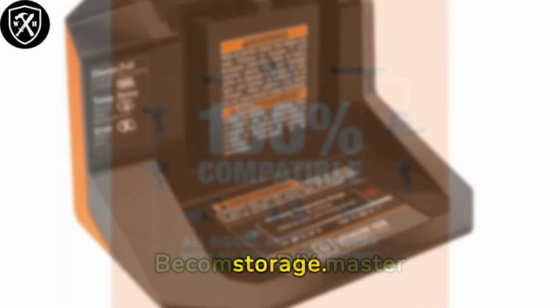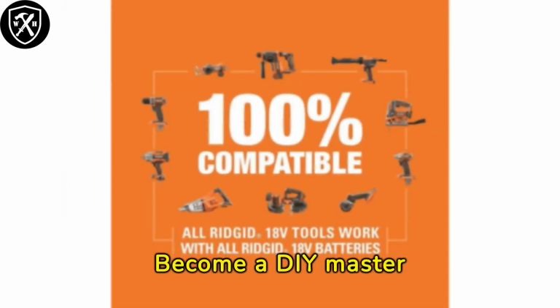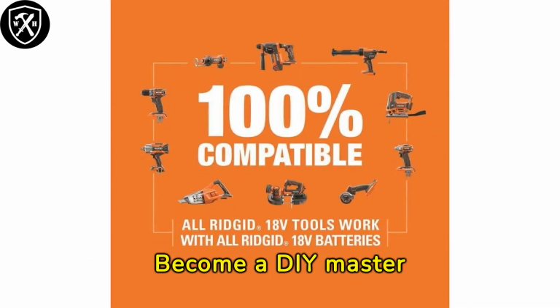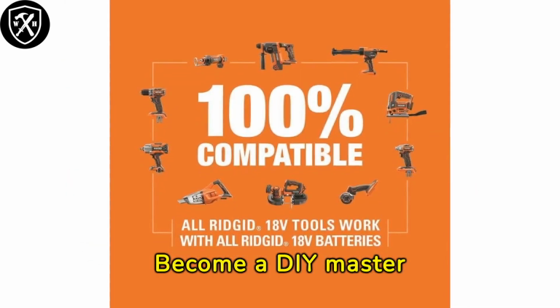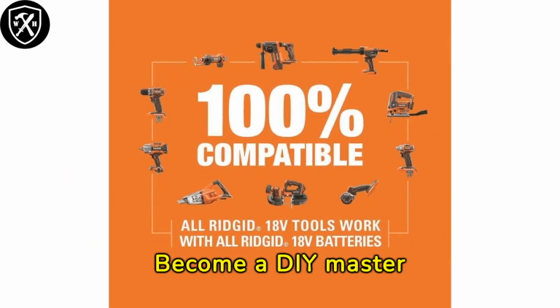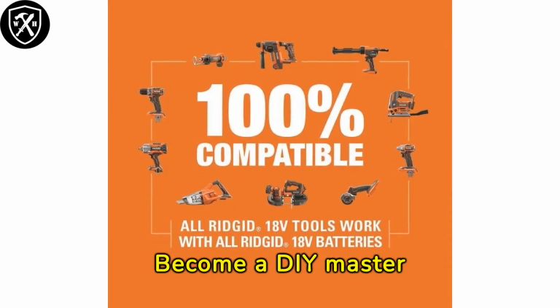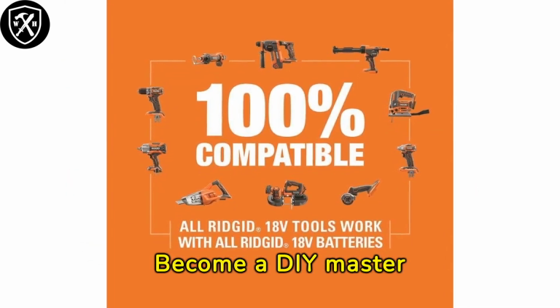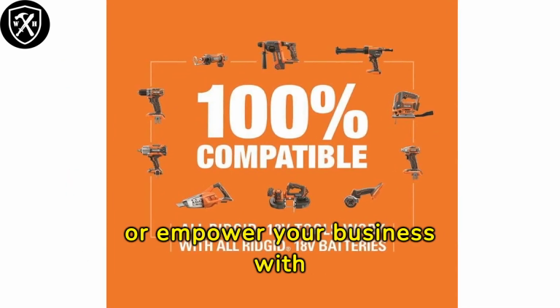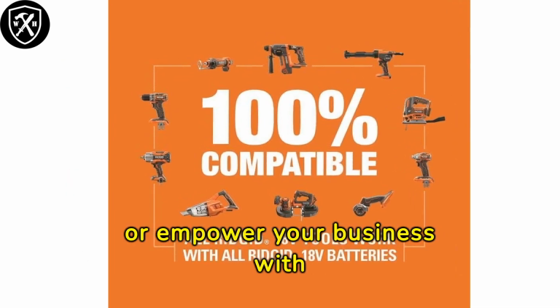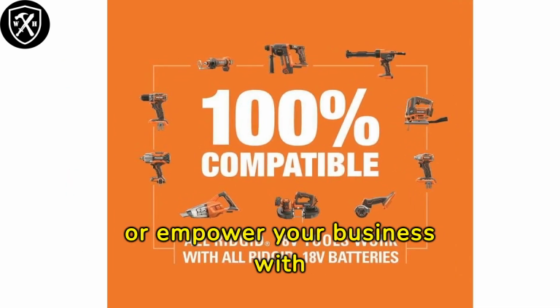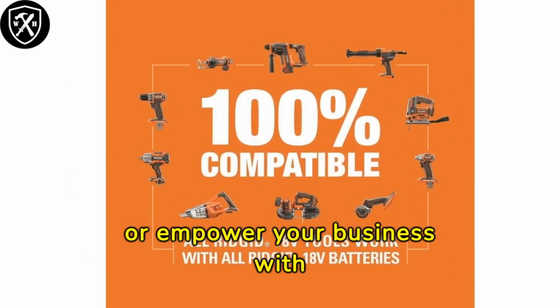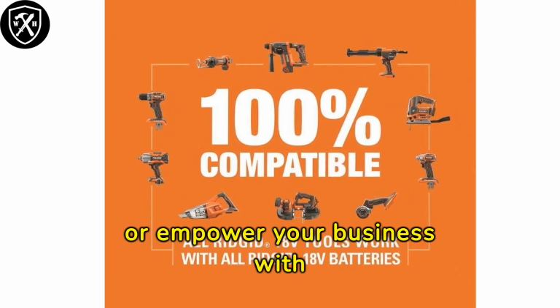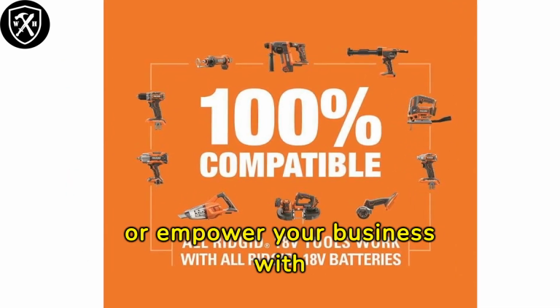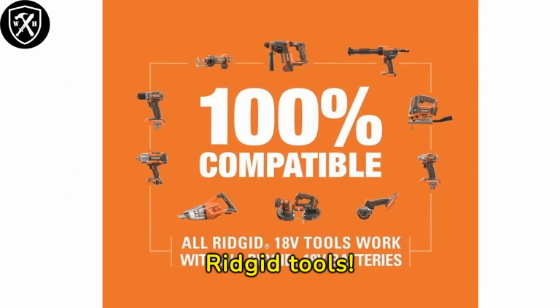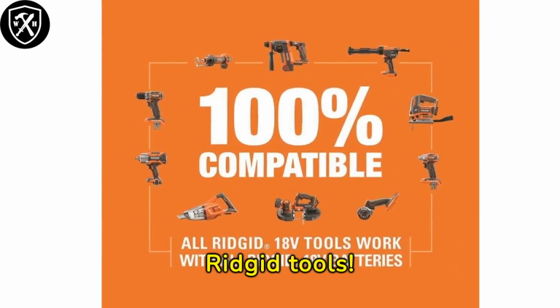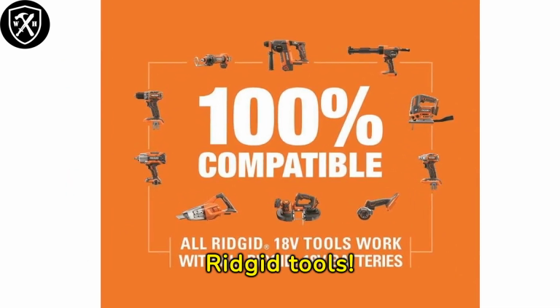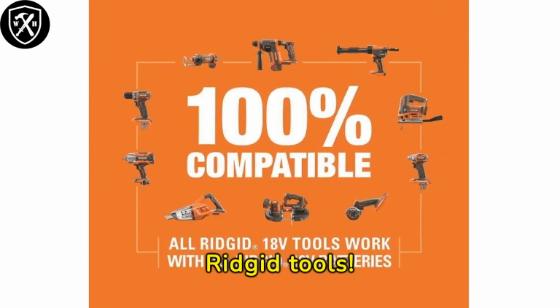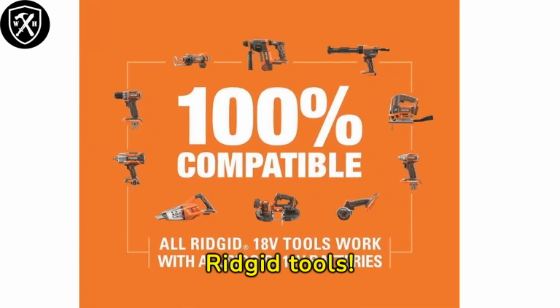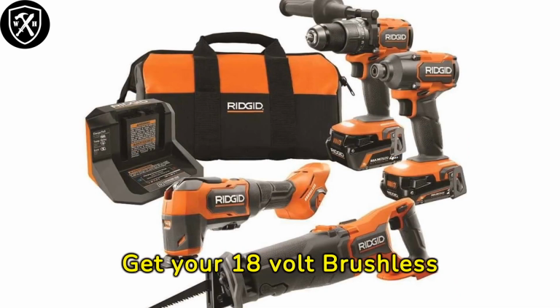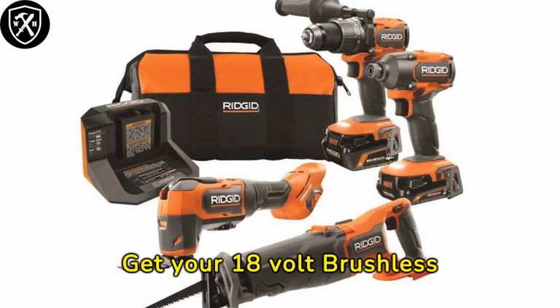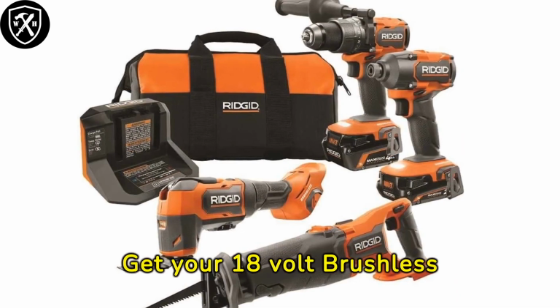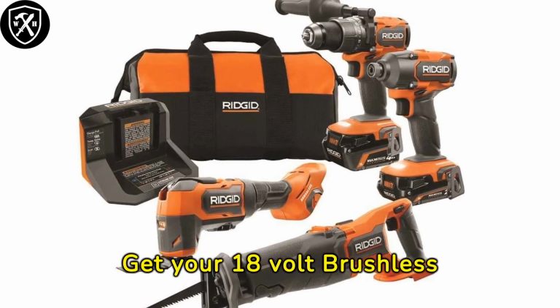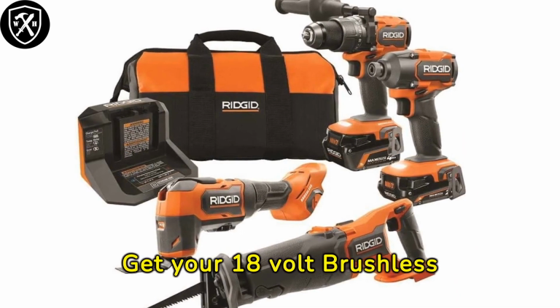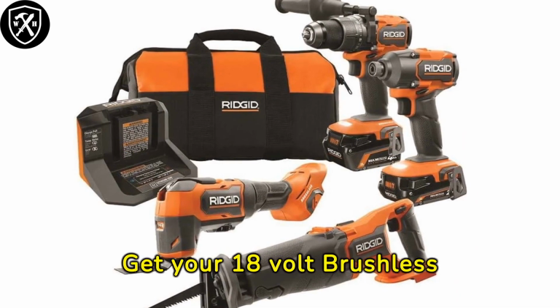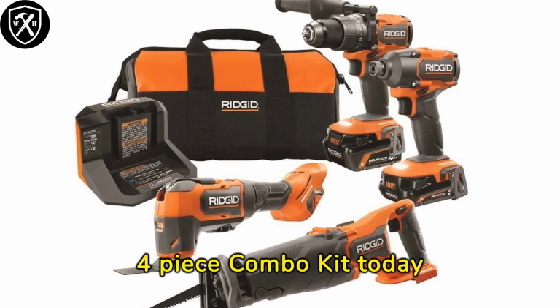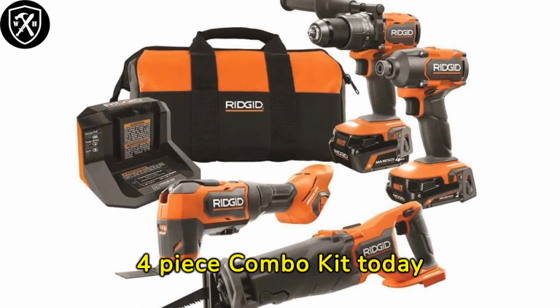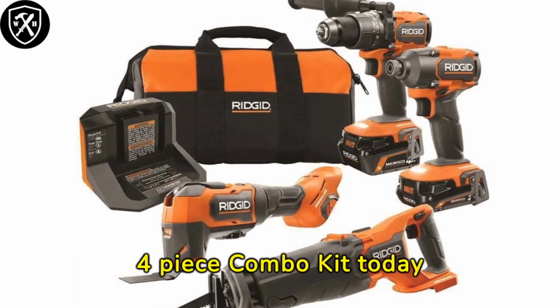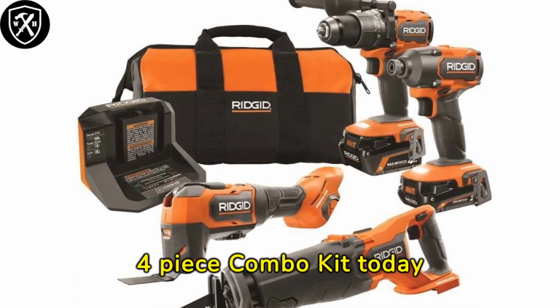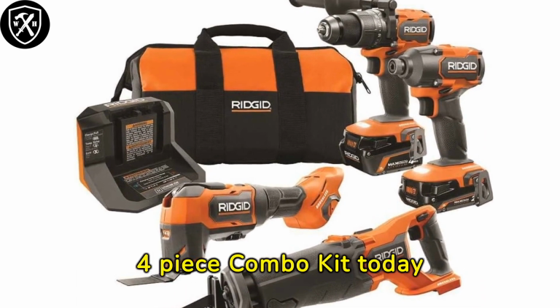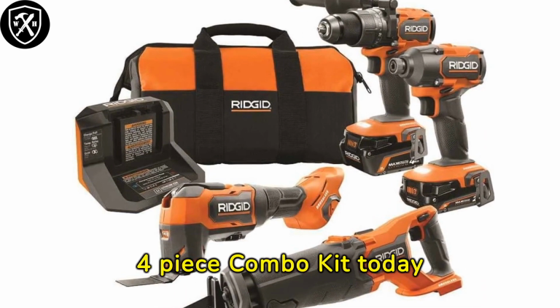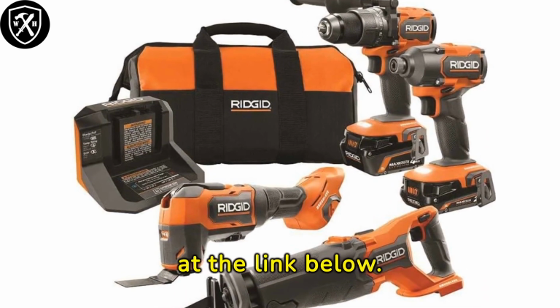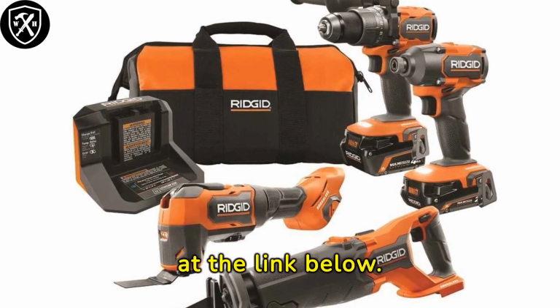Become a DIY master or empower your business with Ridgid tools. Get your 18V Brushless 4-Piece Combo Kit today at the link below.